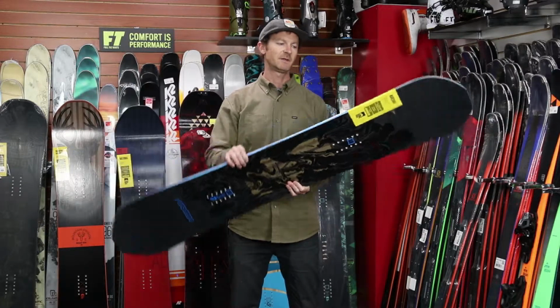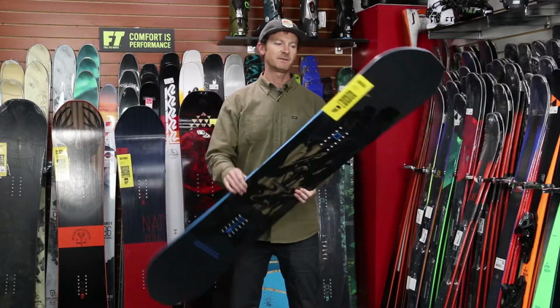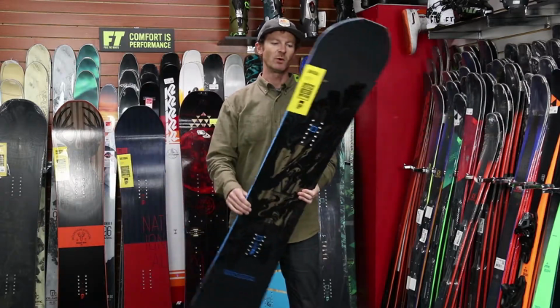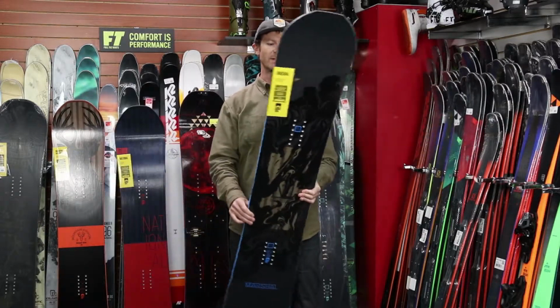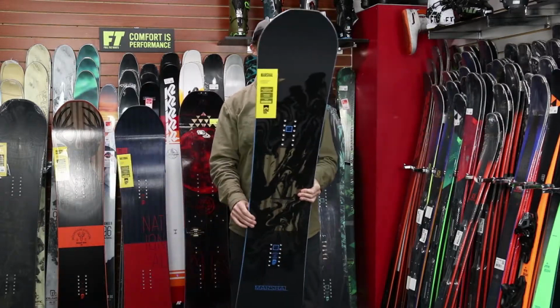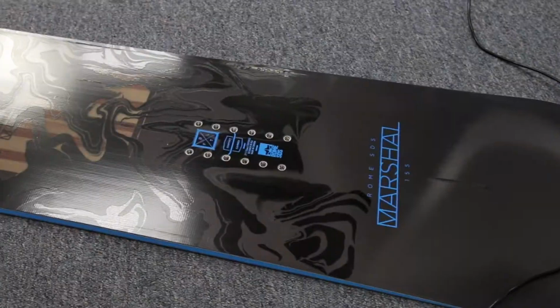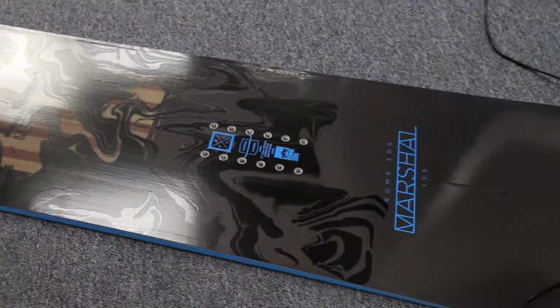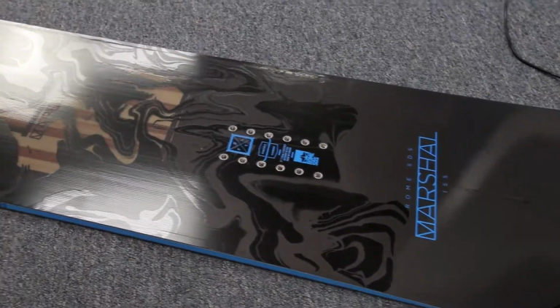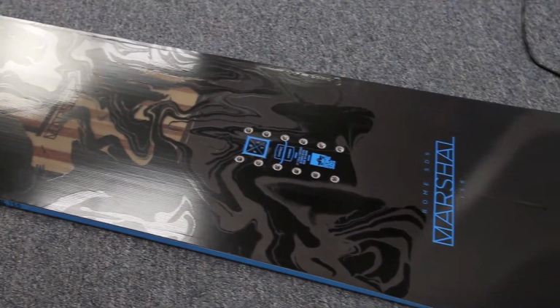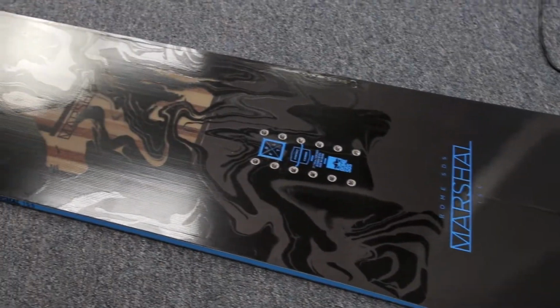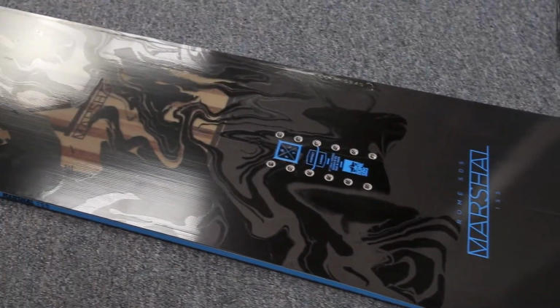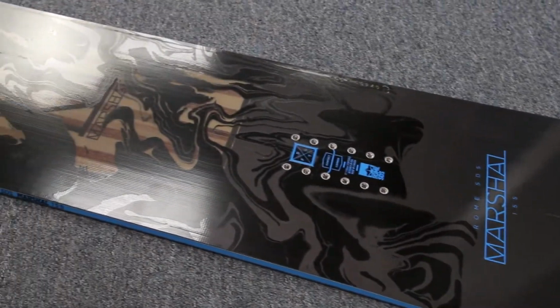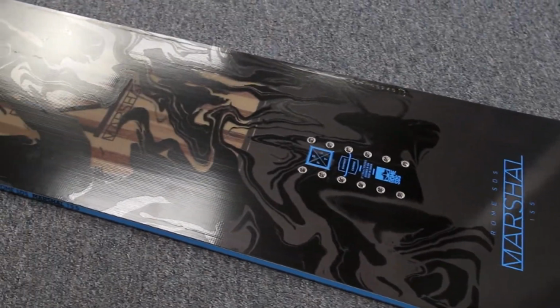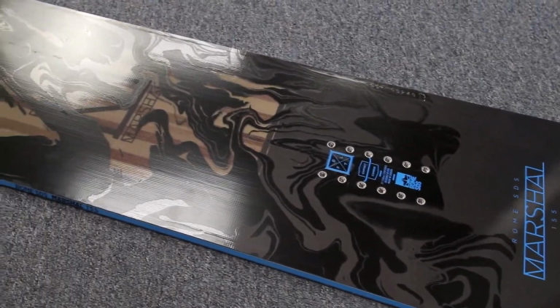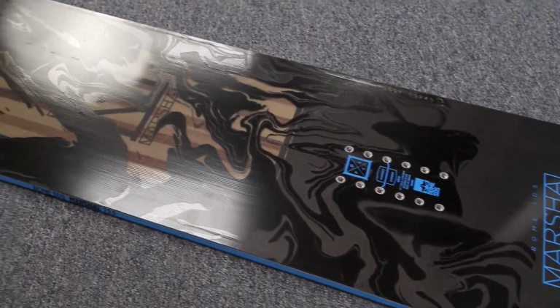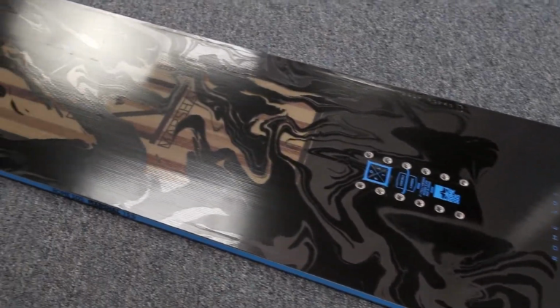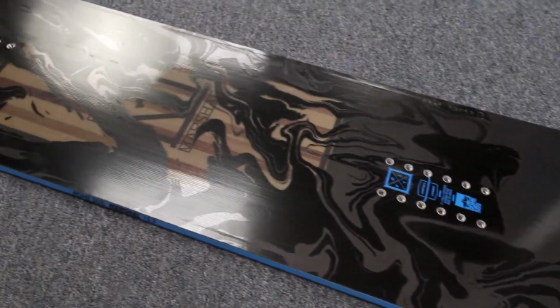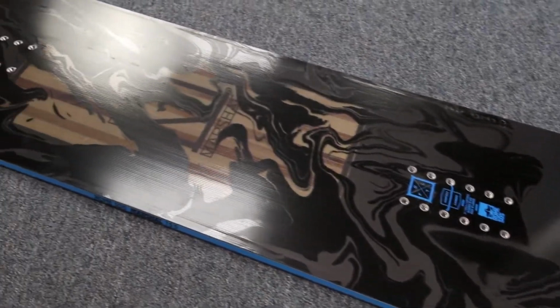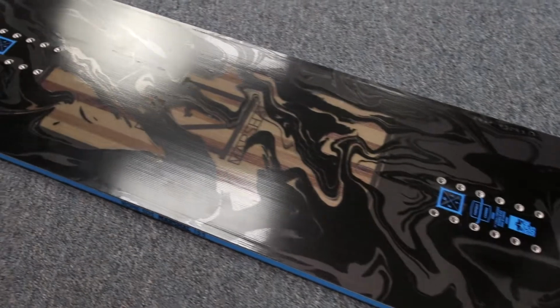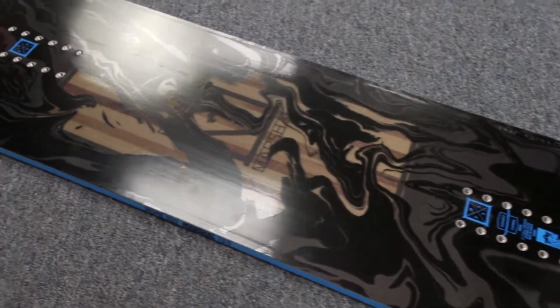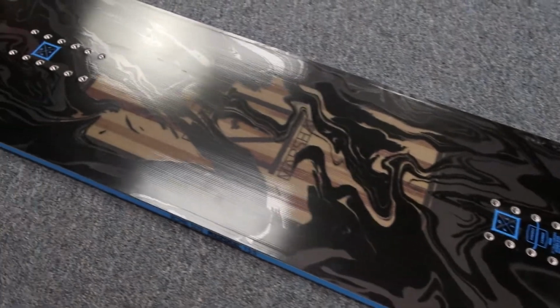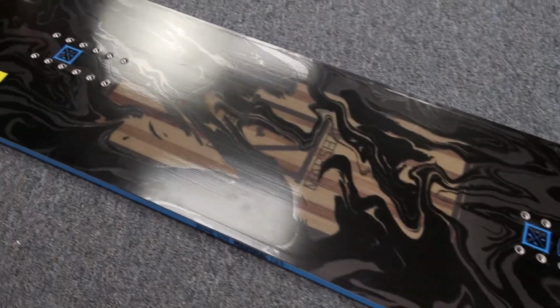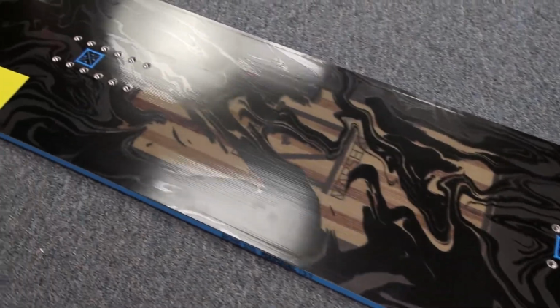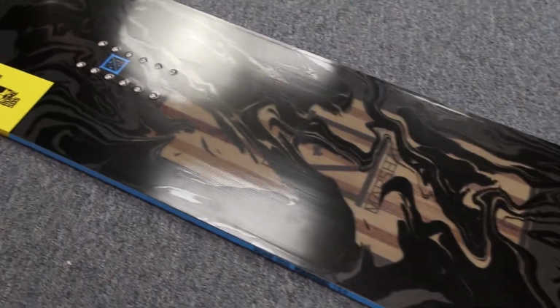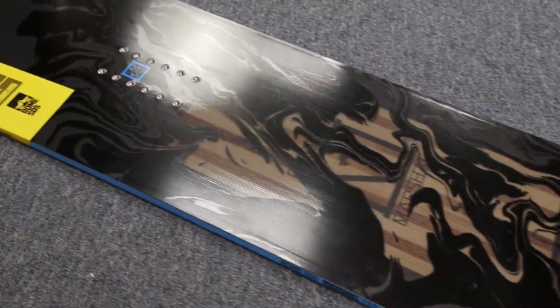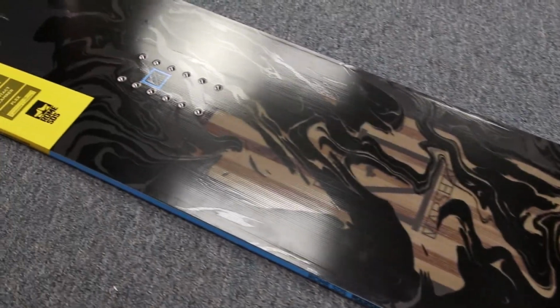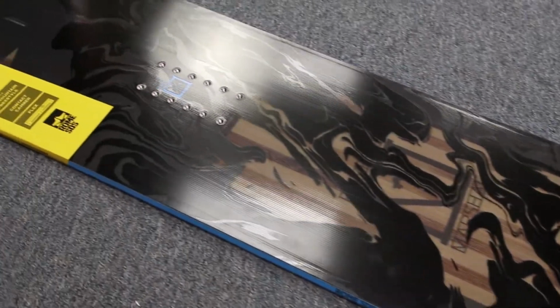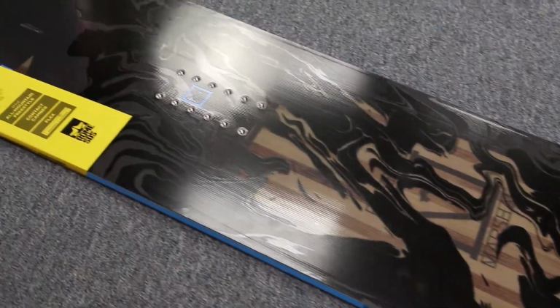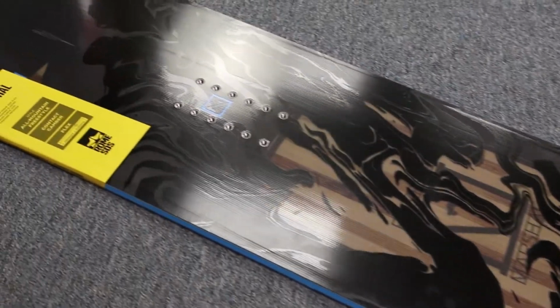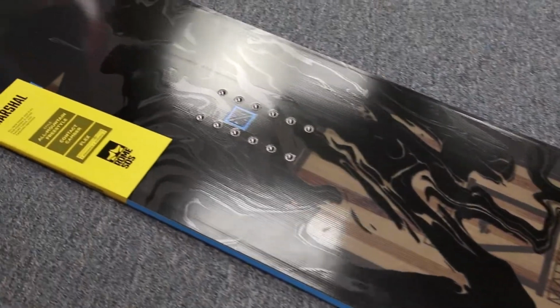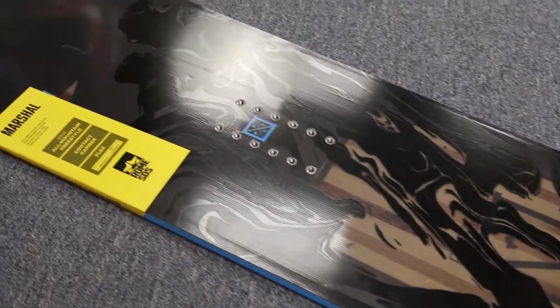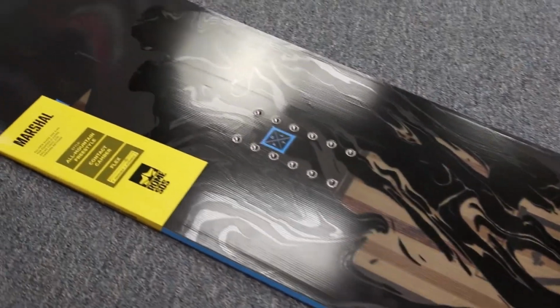The board comes in sizes 150 through 163 mid-wide to fit a lot of riders.